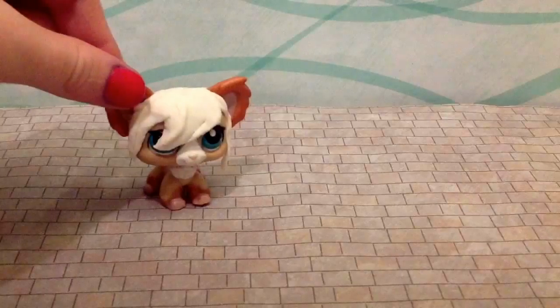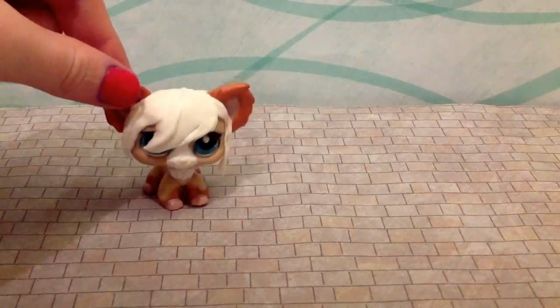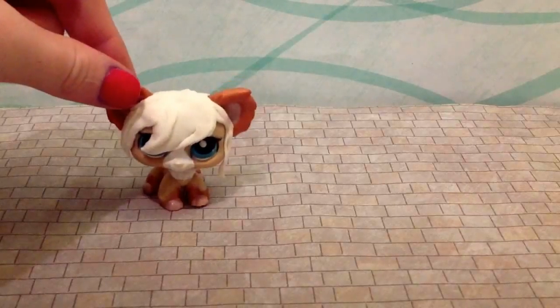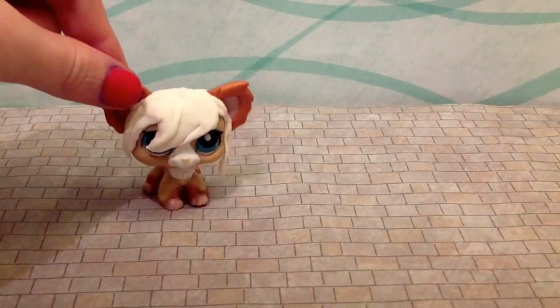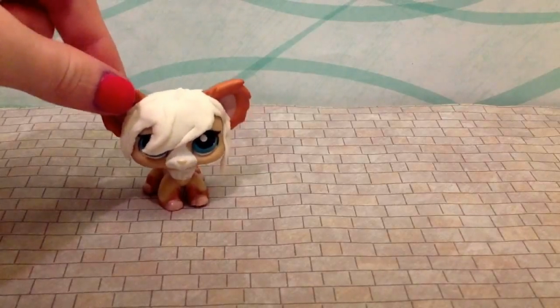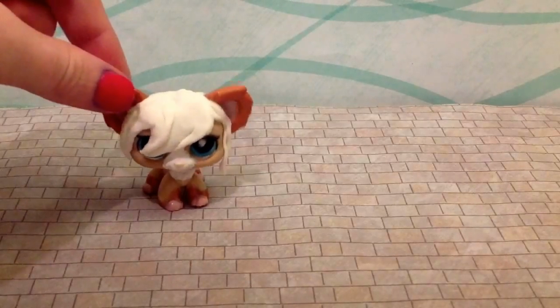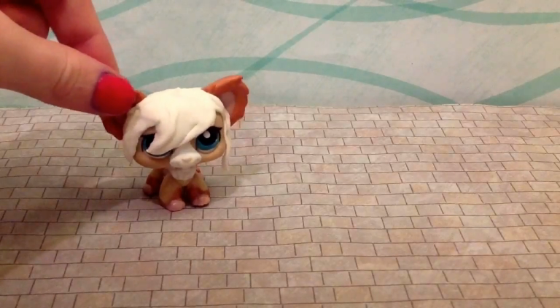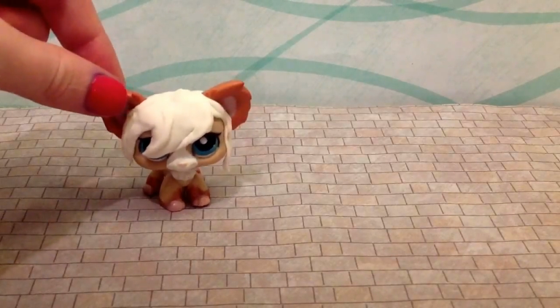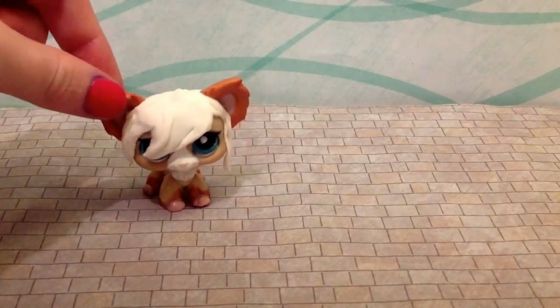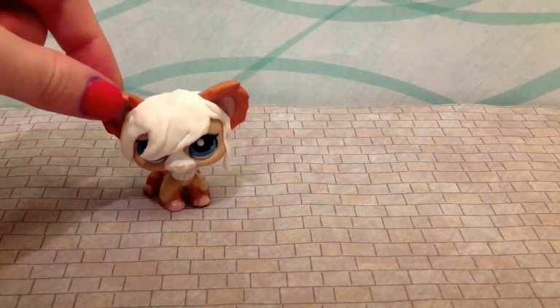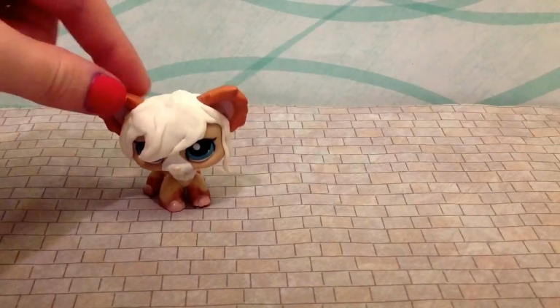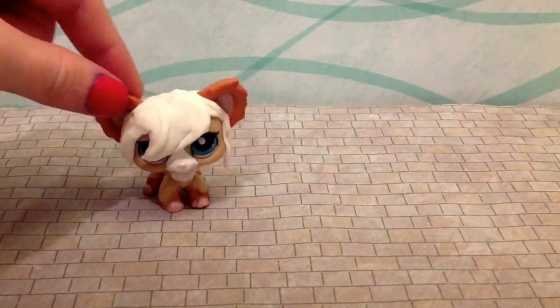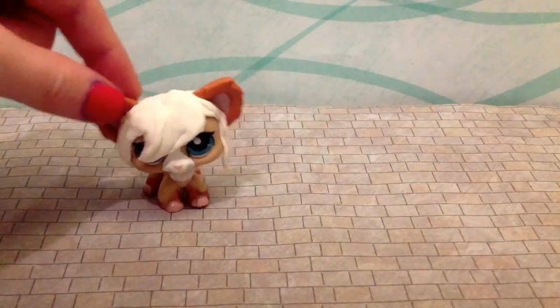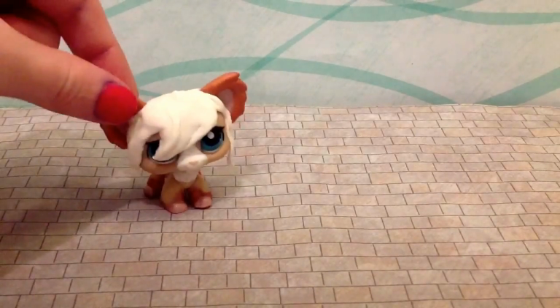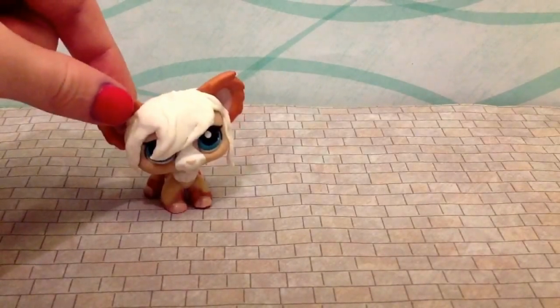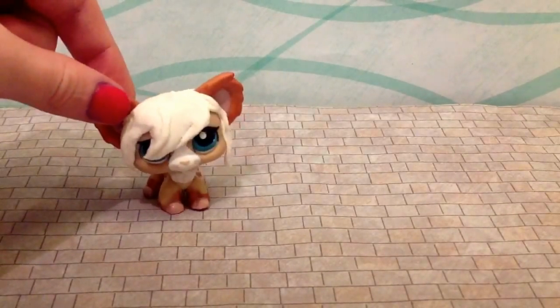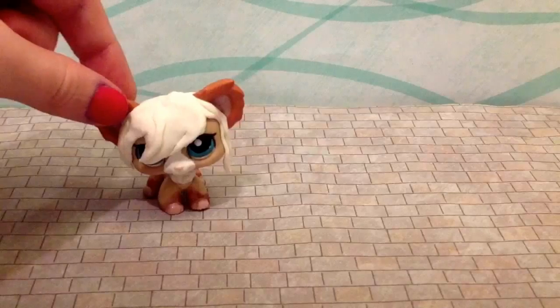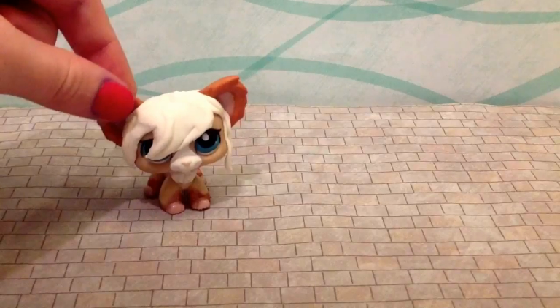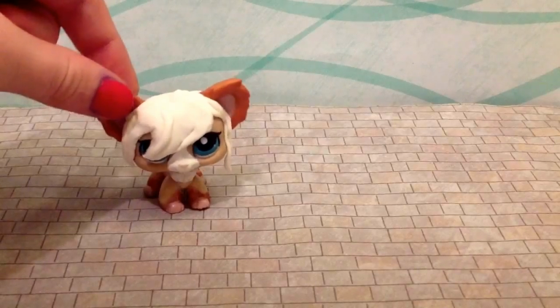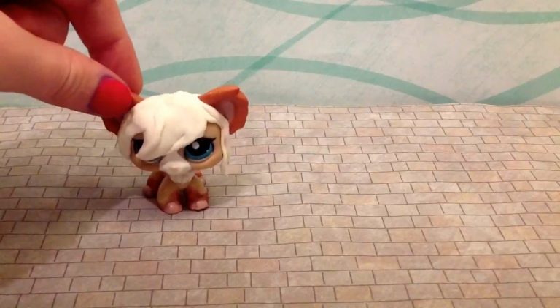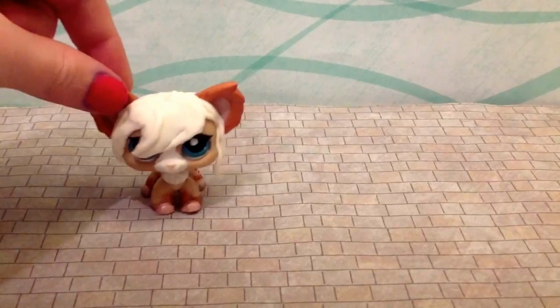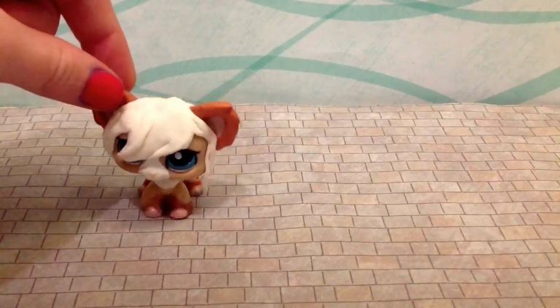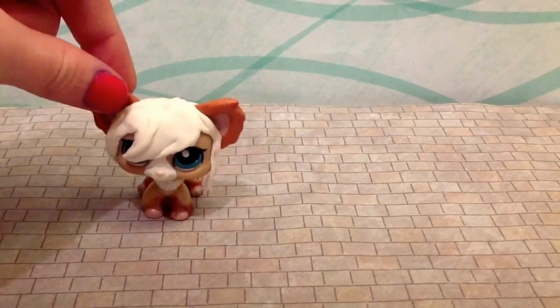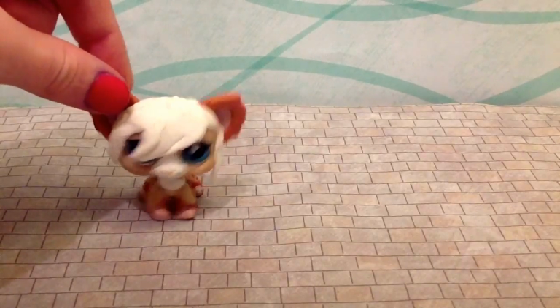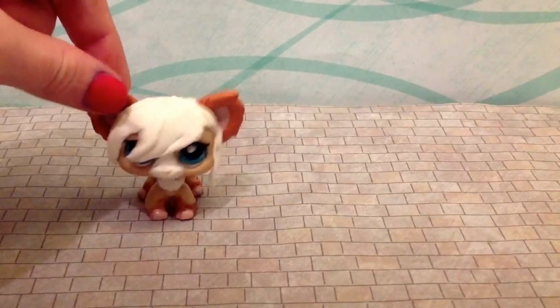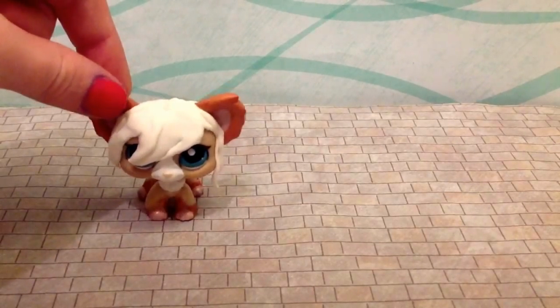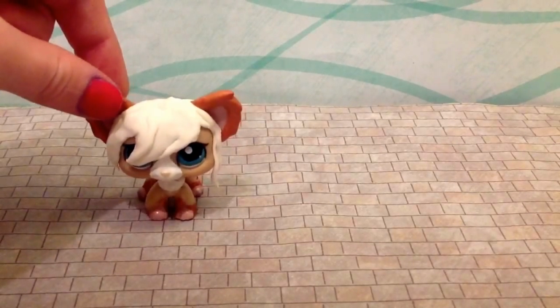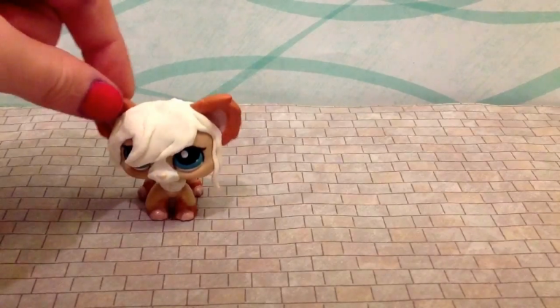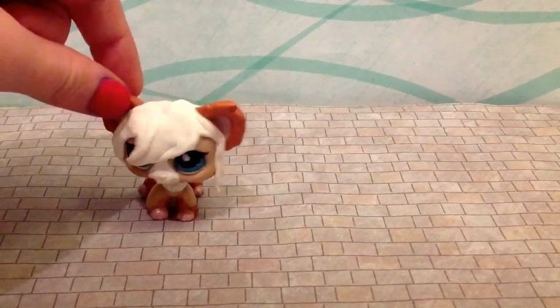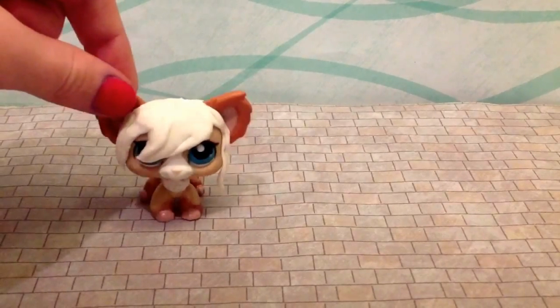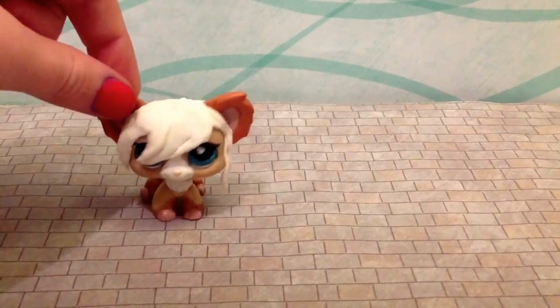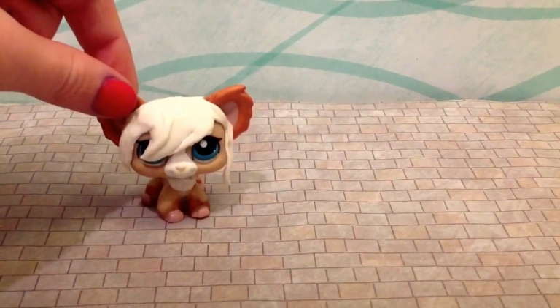First, what you will need to do is get the Littlest Pet Shop head you want.